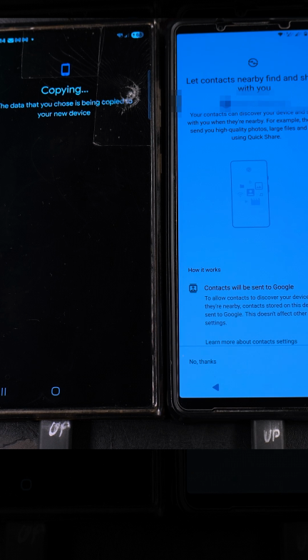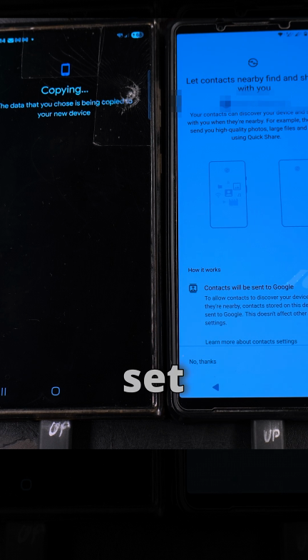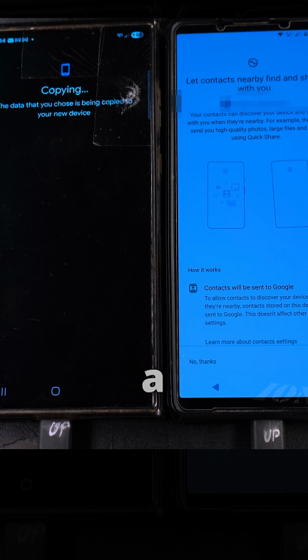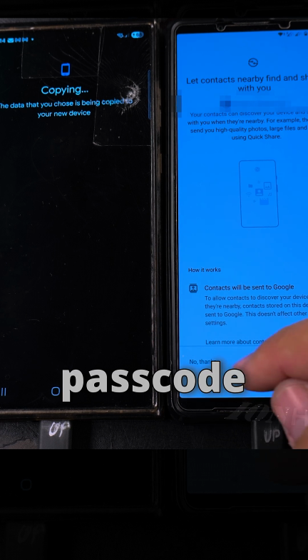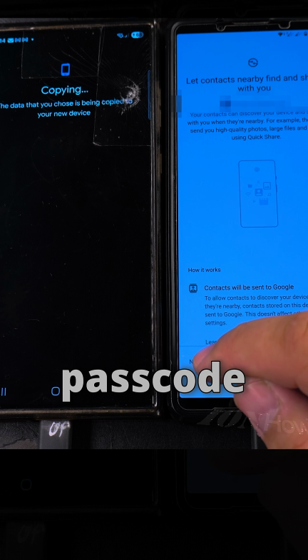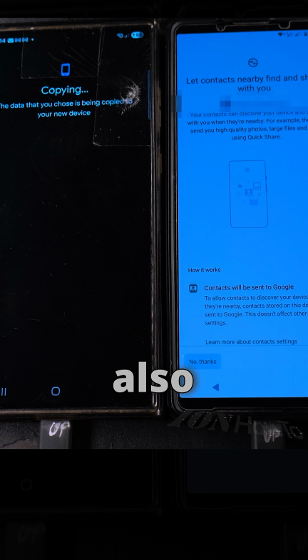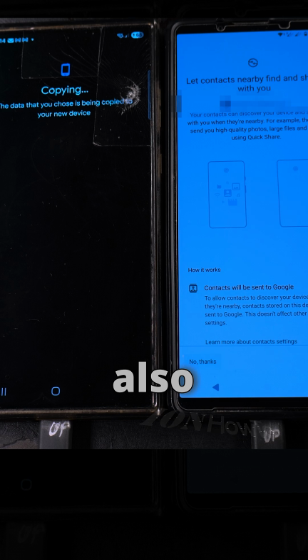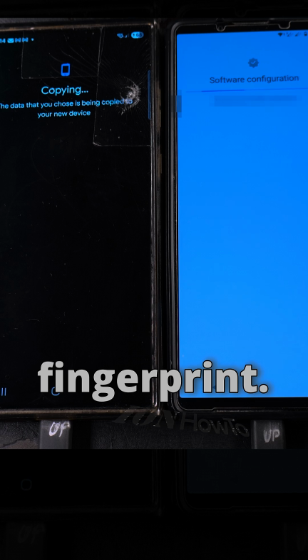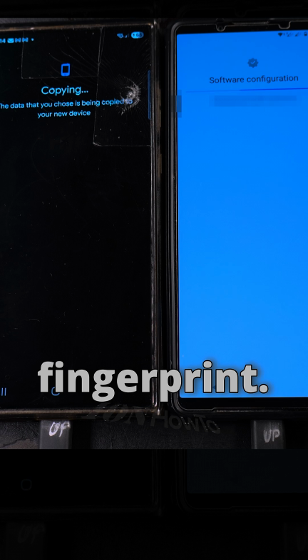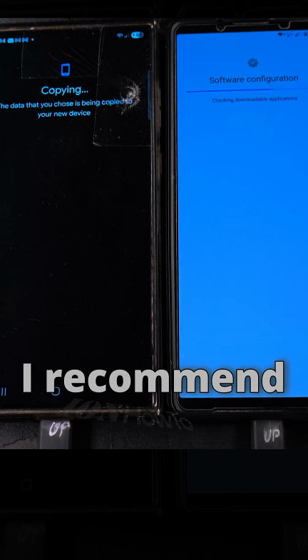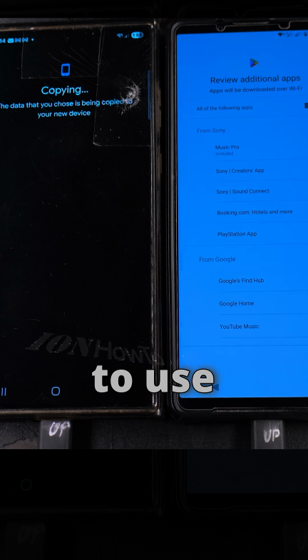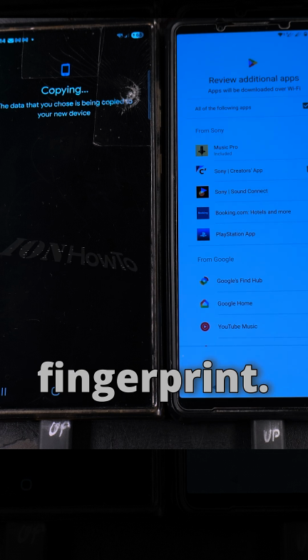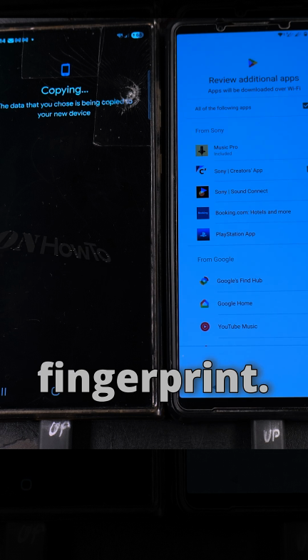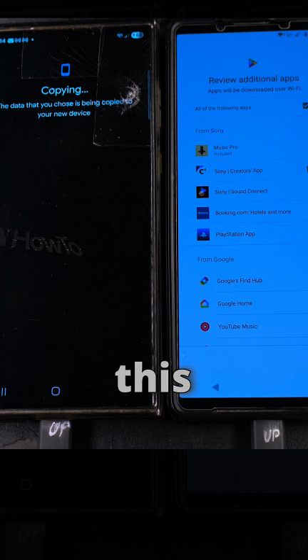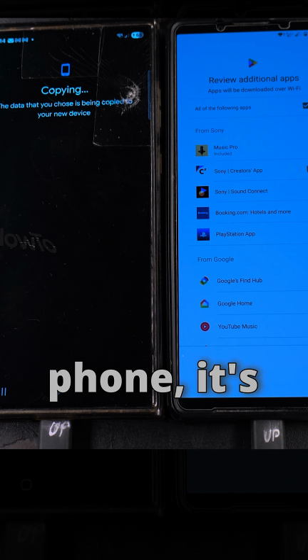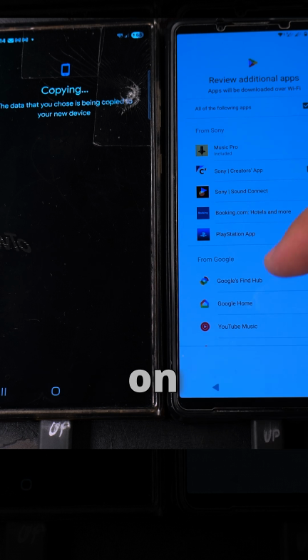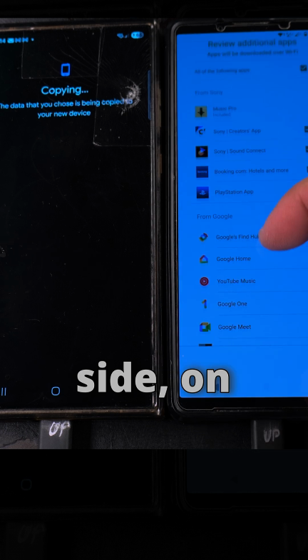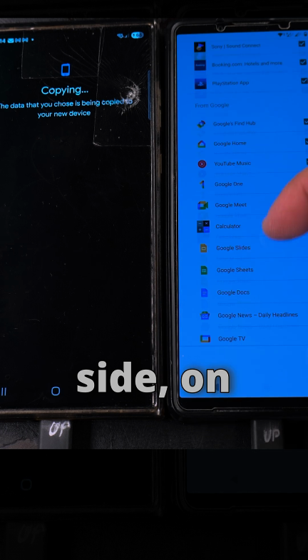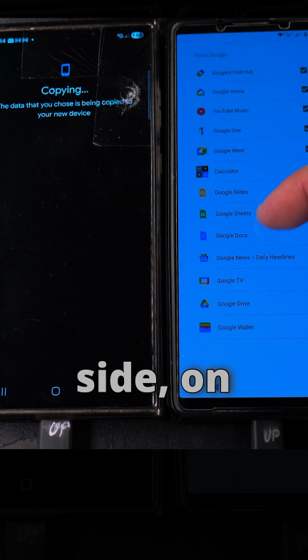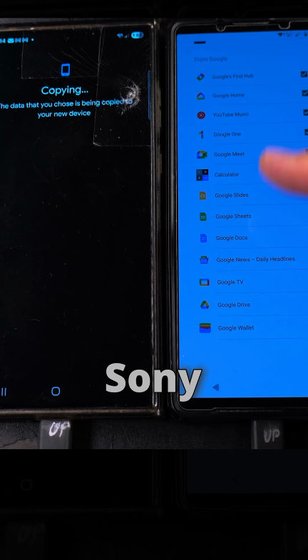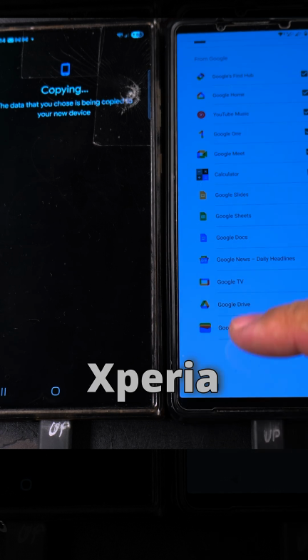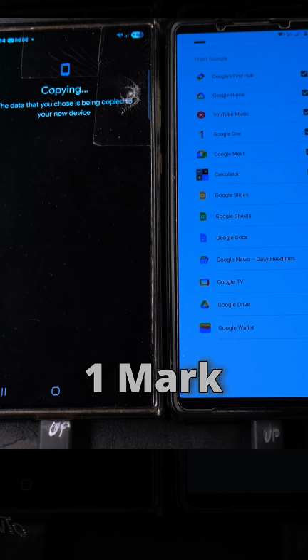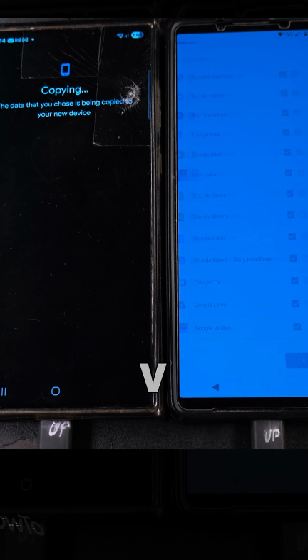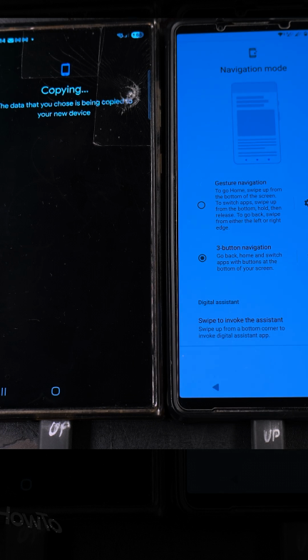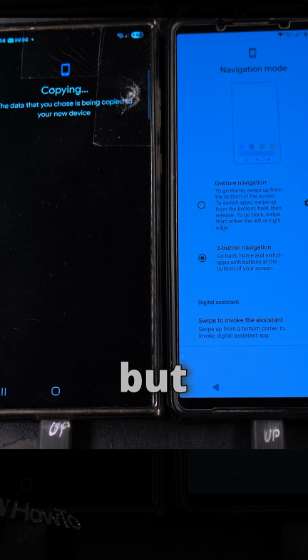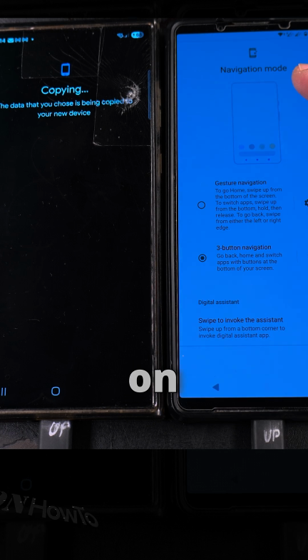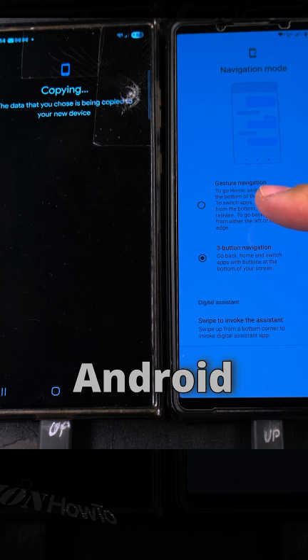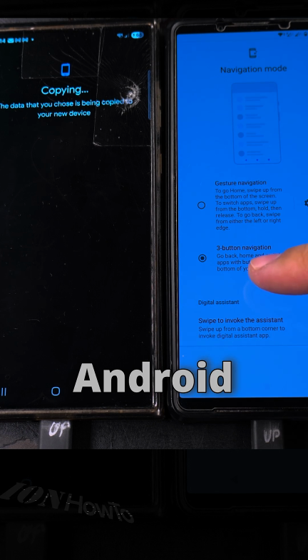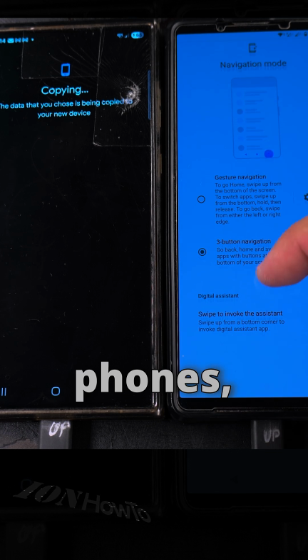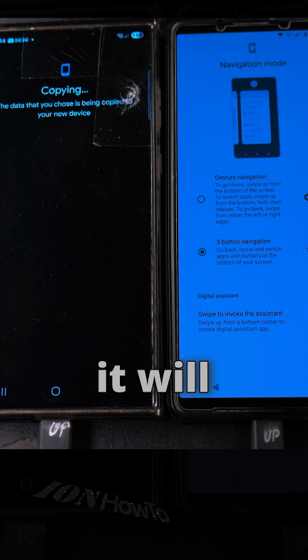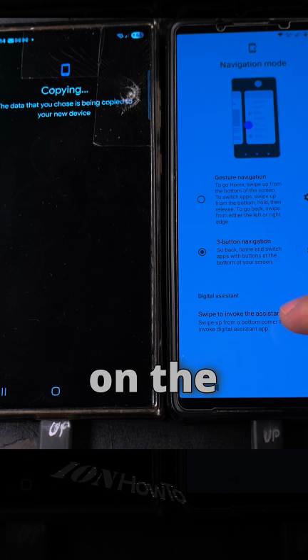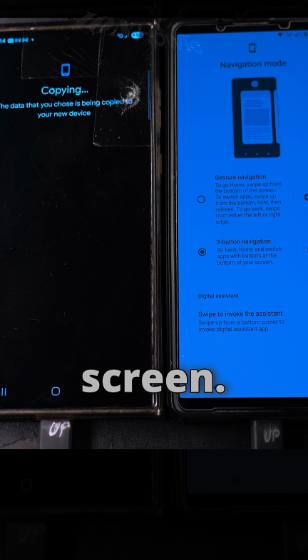I set up a passcode and also a fingerprint — I really recommend using a fingerprint. On this phone, the Sony Xperia 1 Mark 5, it's on the side, but on most Android phones it will be on the screen.